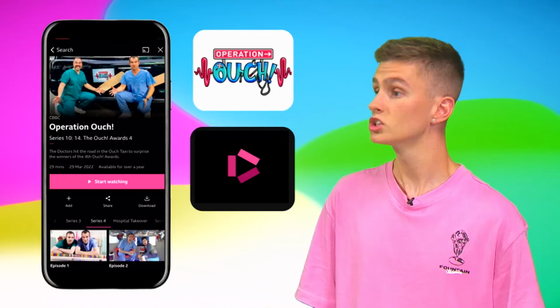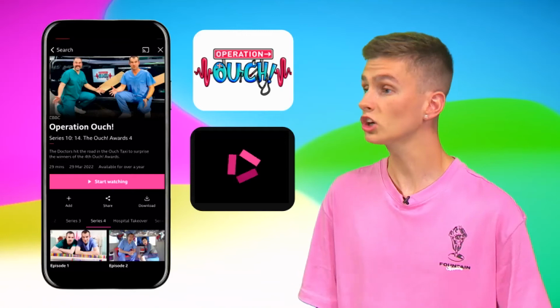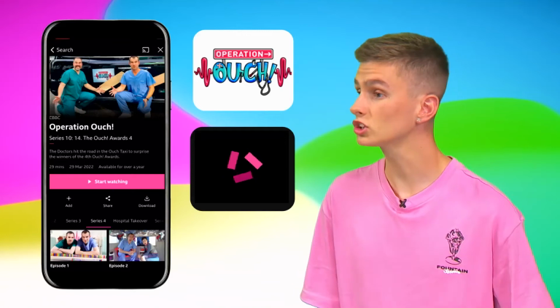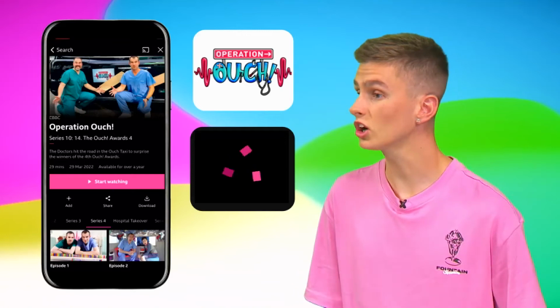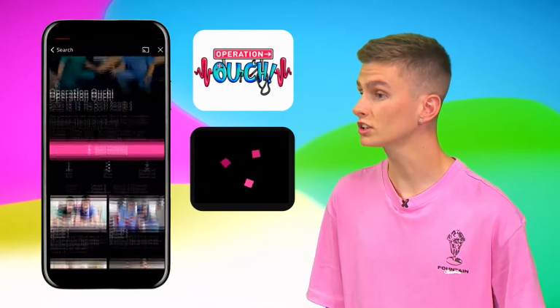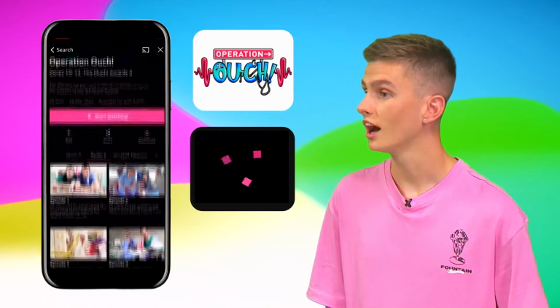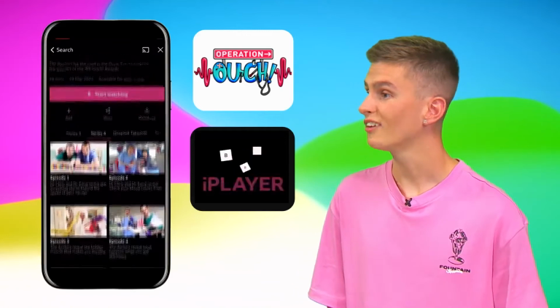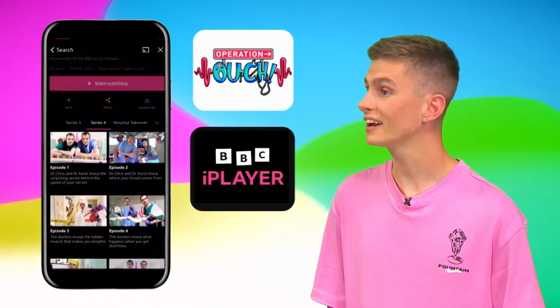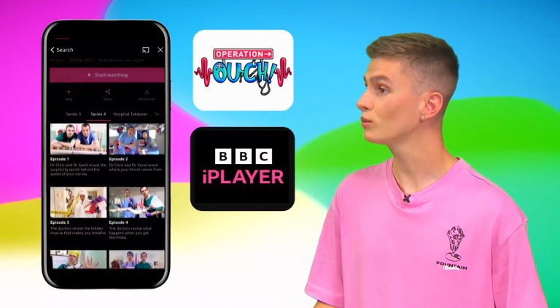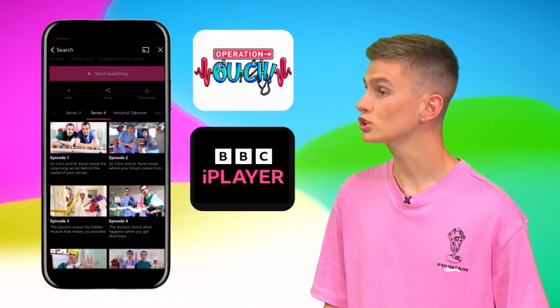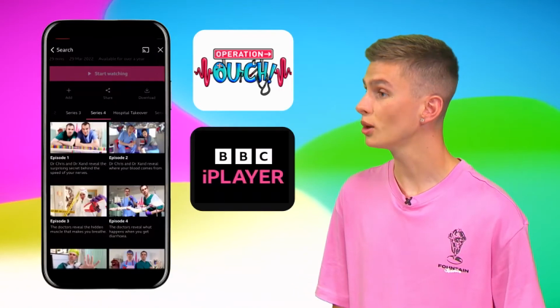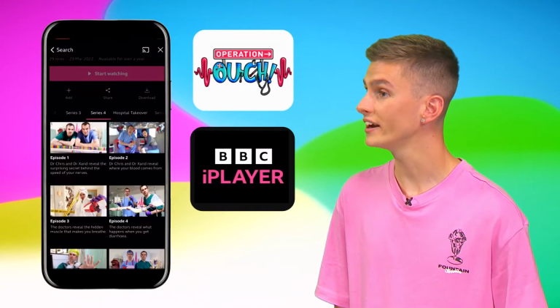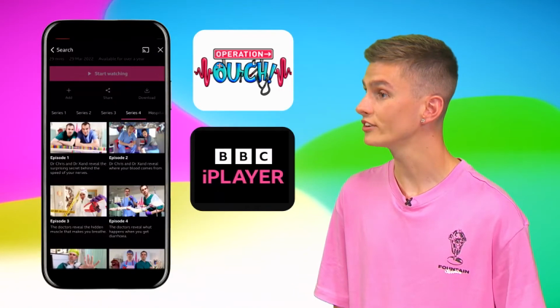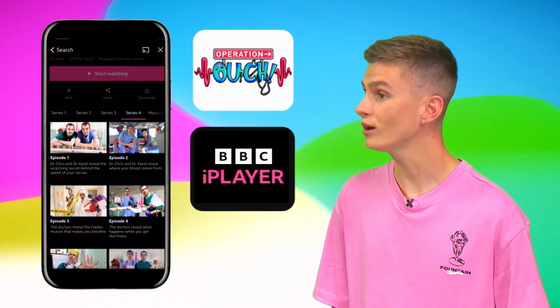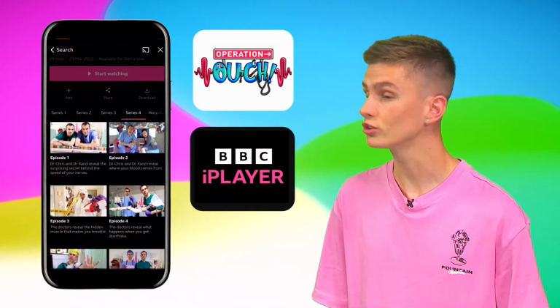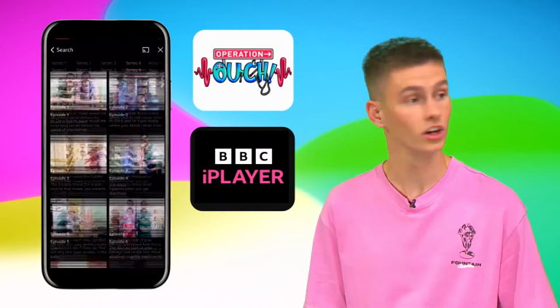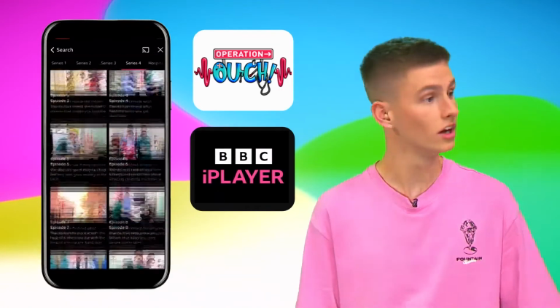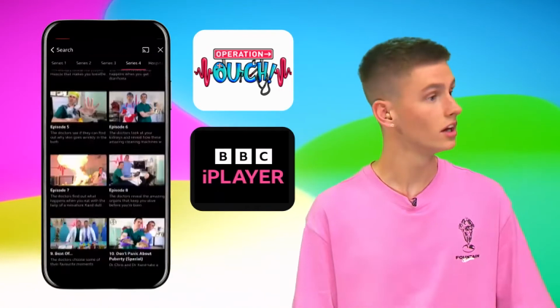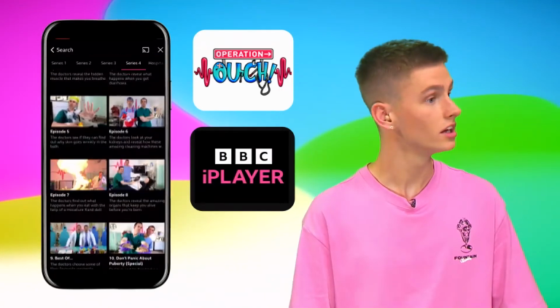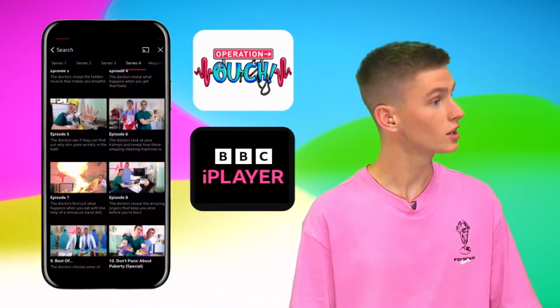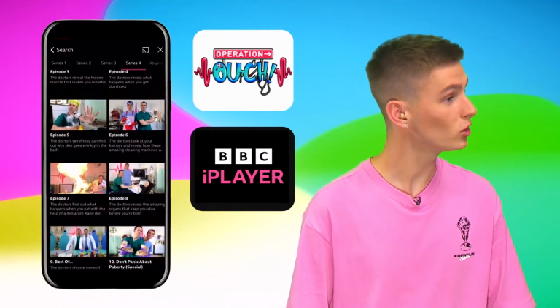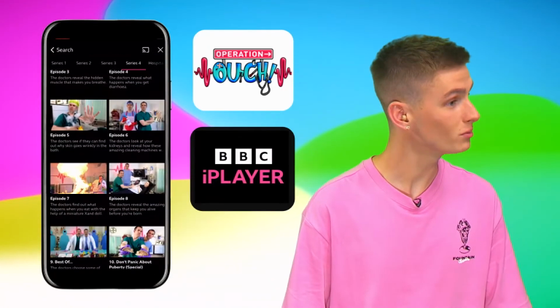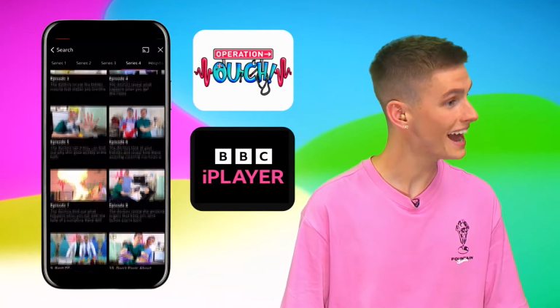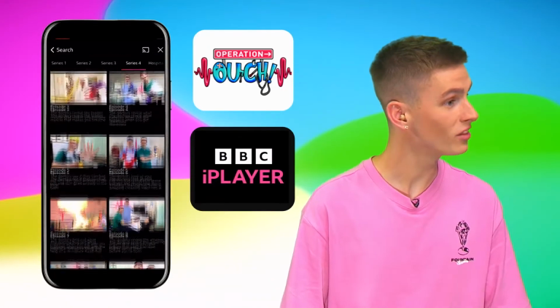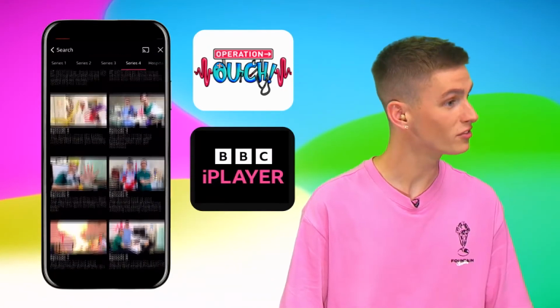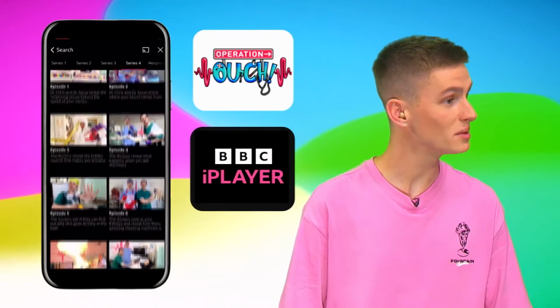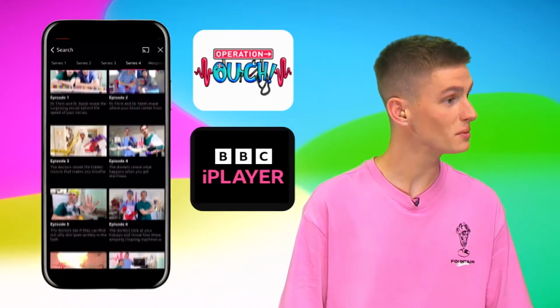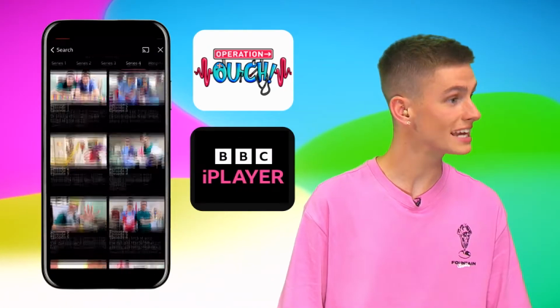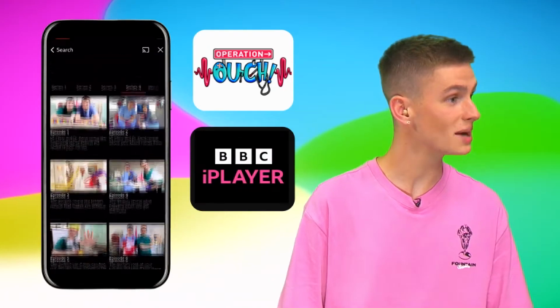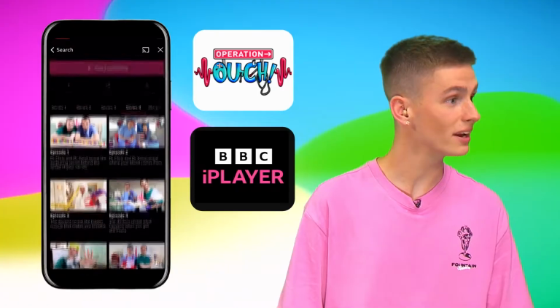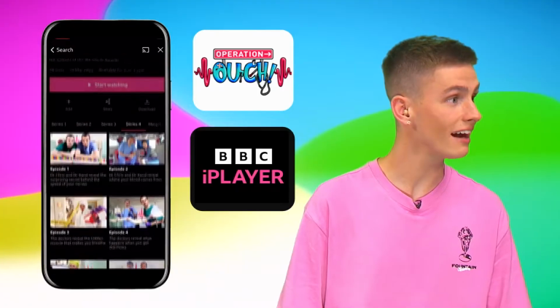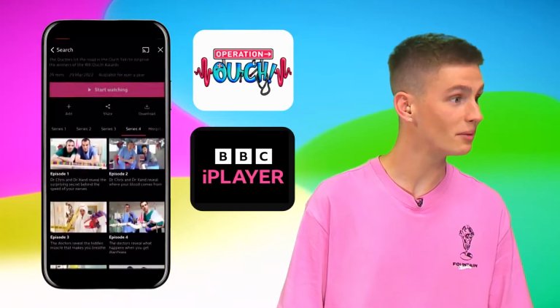Doctor, Doctor, I feel like watching Operation Ouch. You can watch them now on the free BBC iPlayer app.